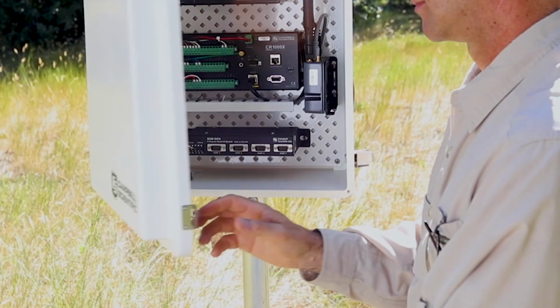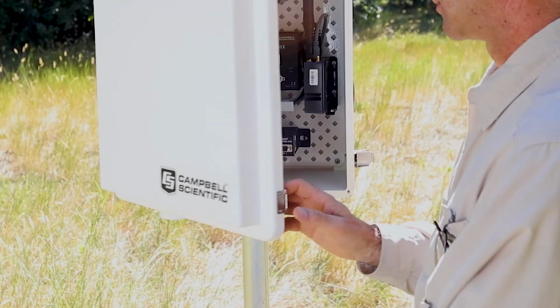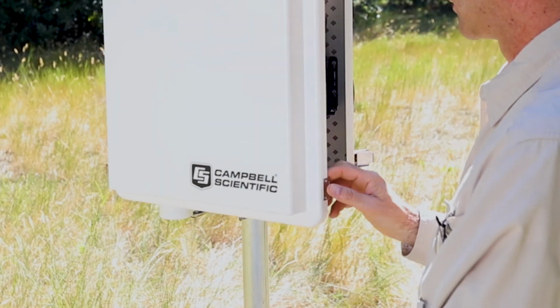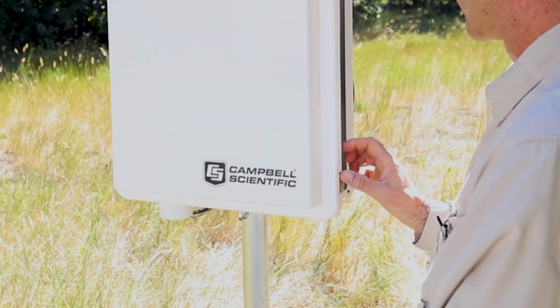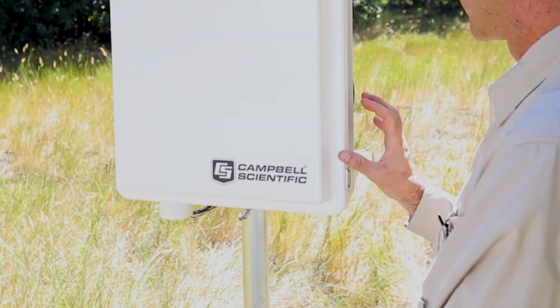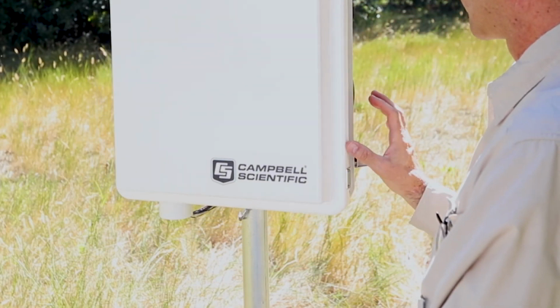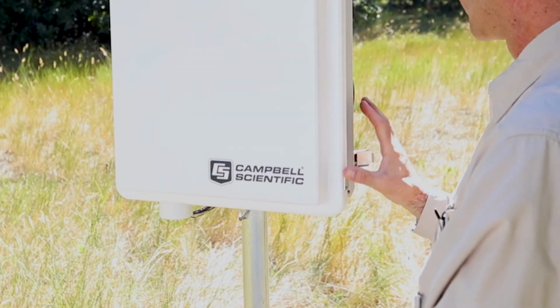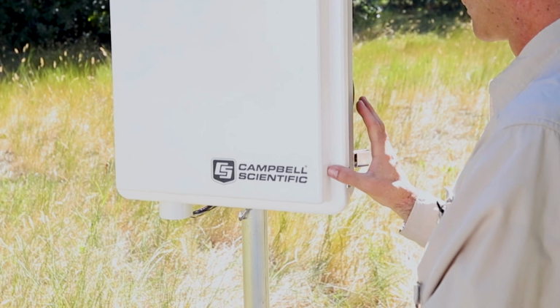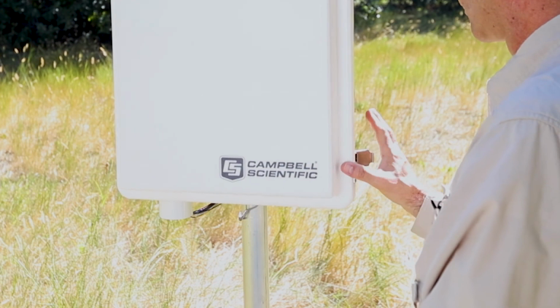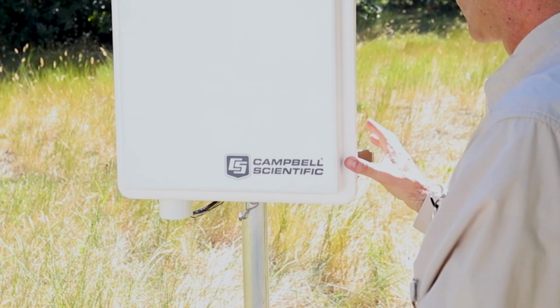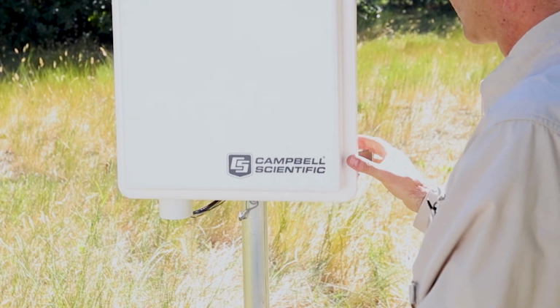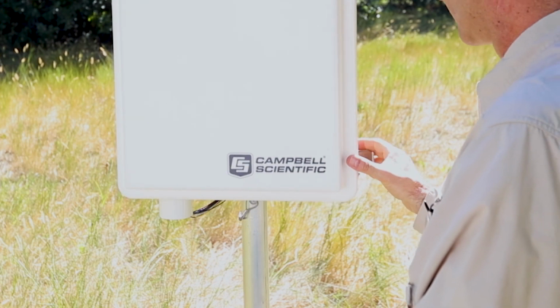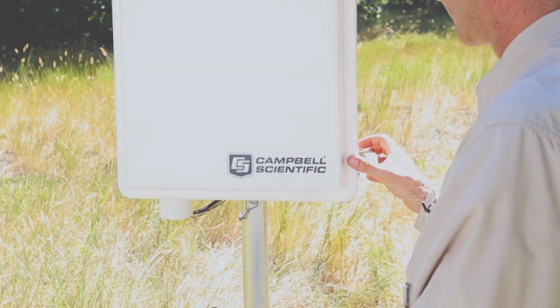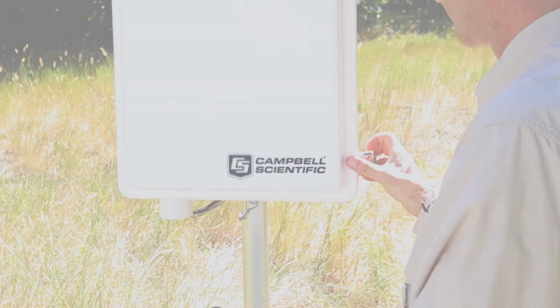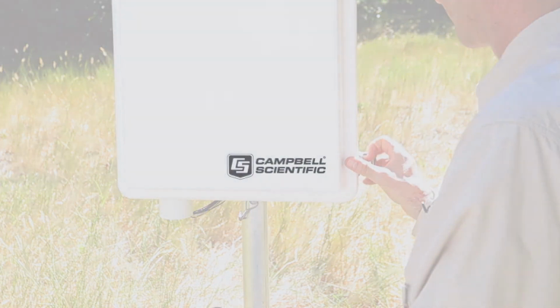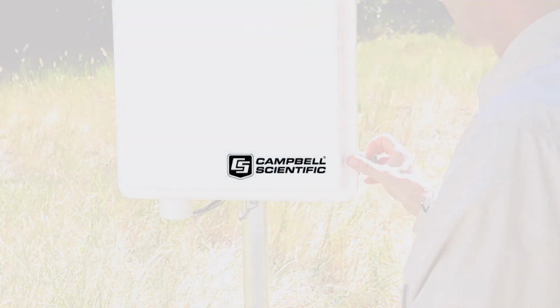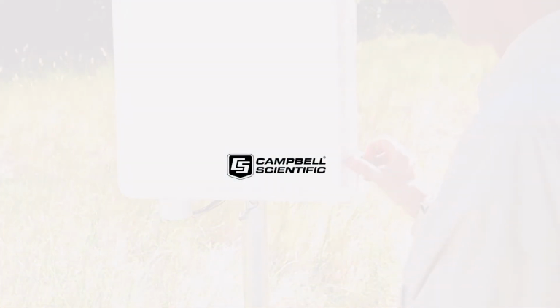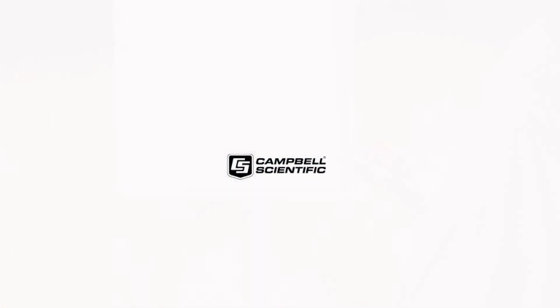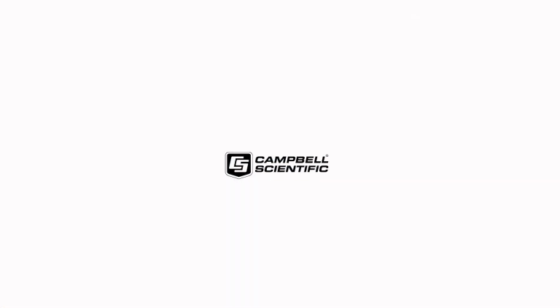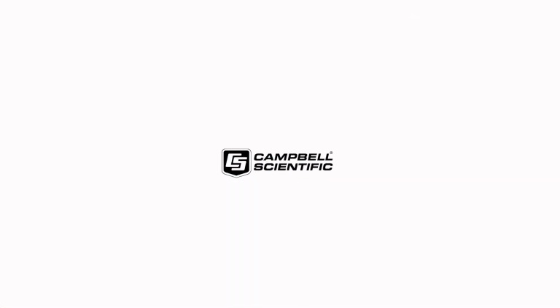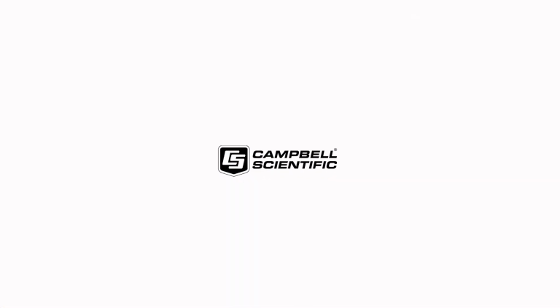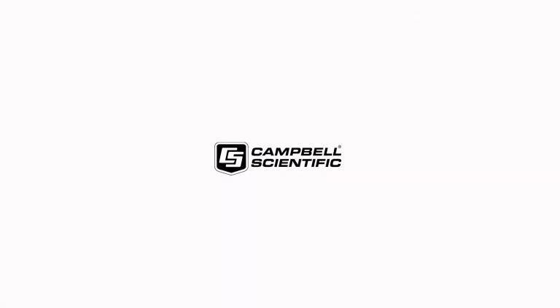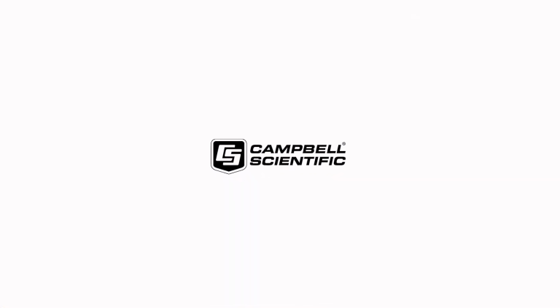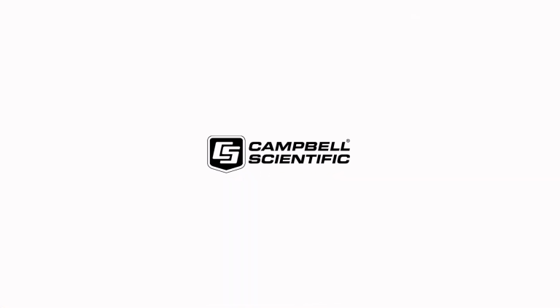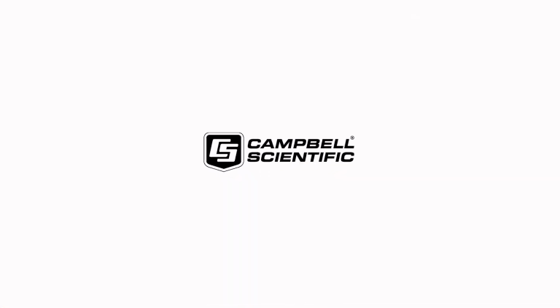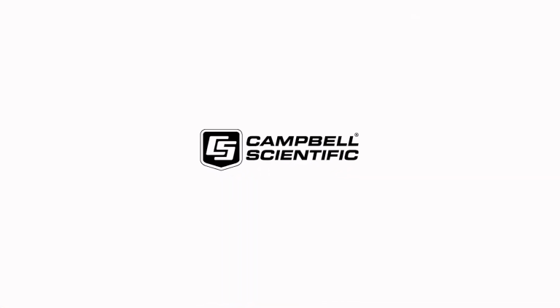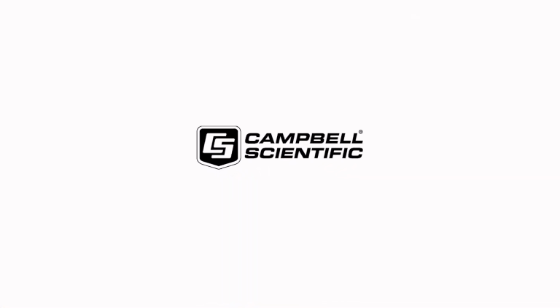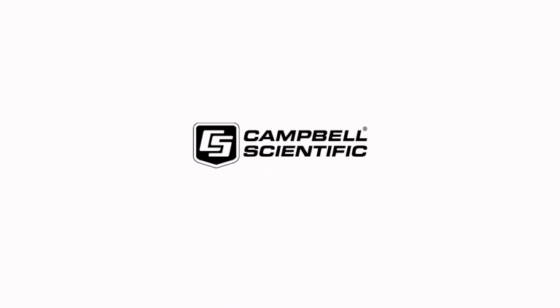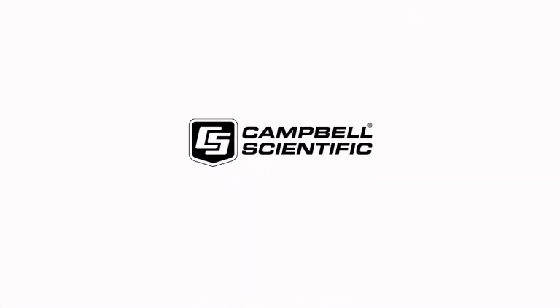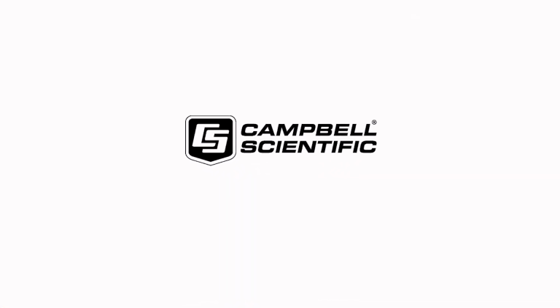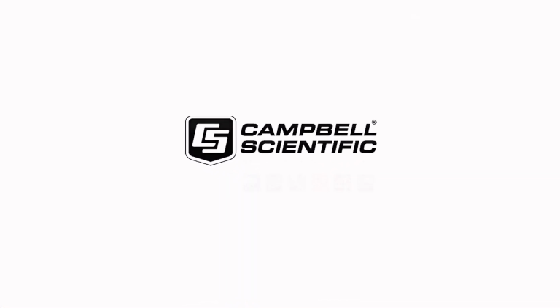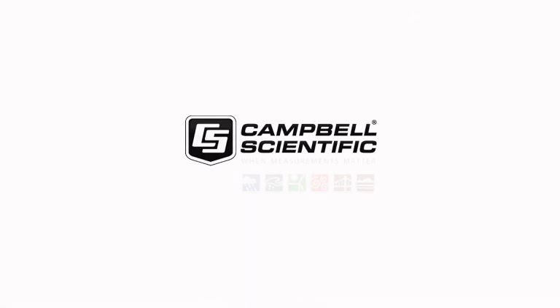When measurements matter, Campbell Scientific has the tools you need for the best quality data.